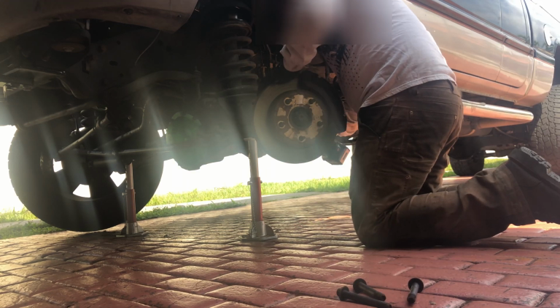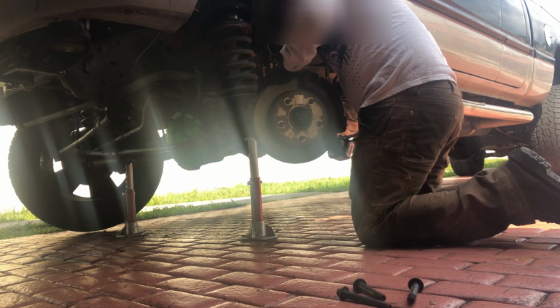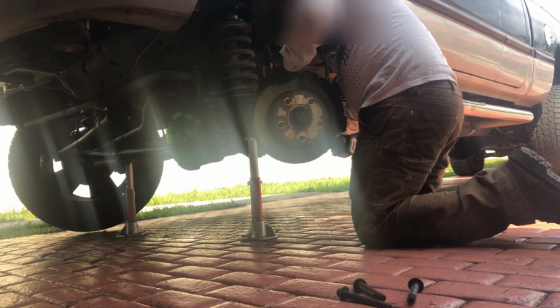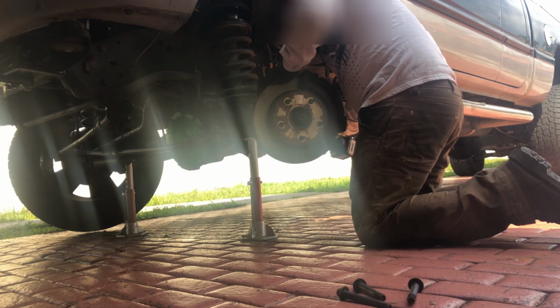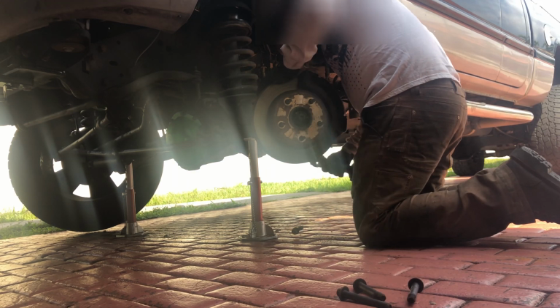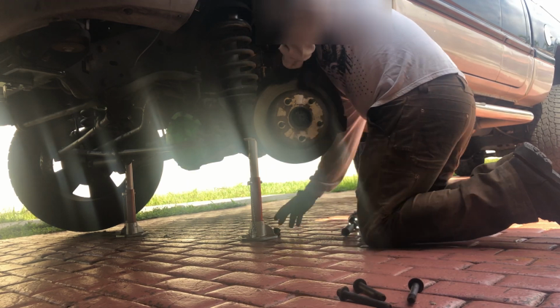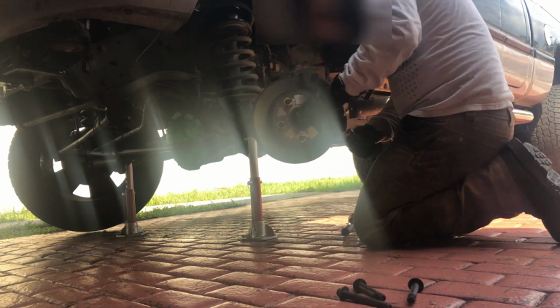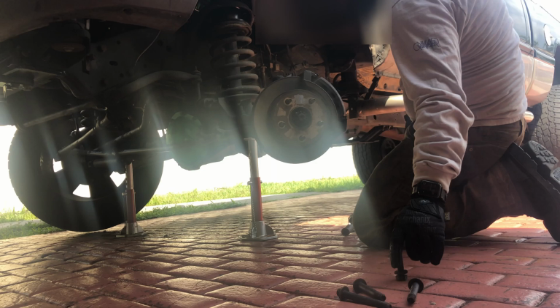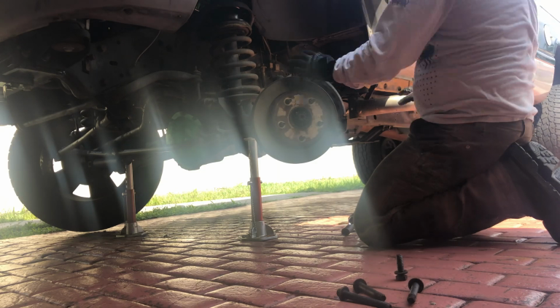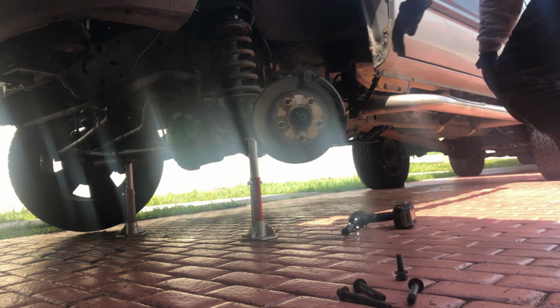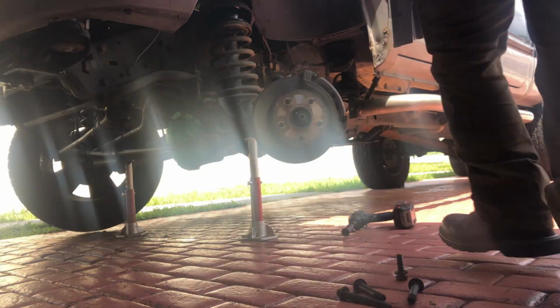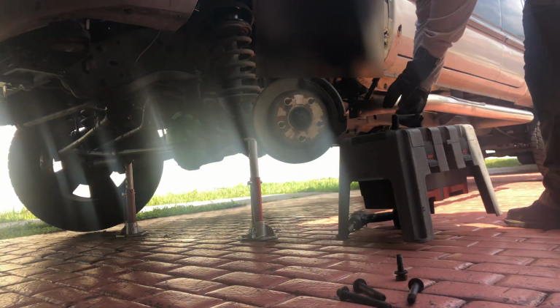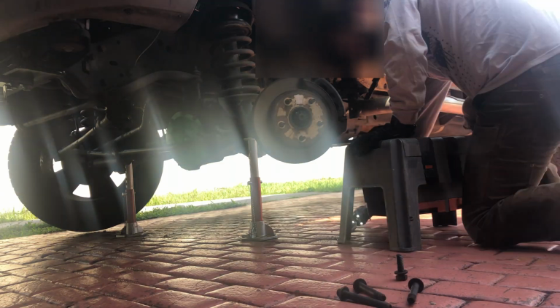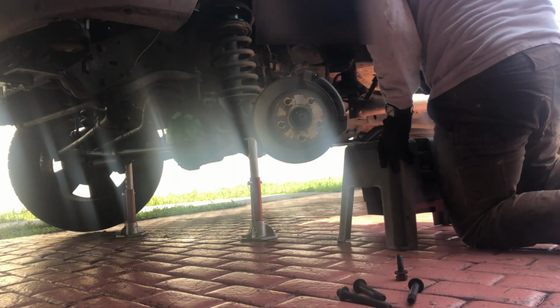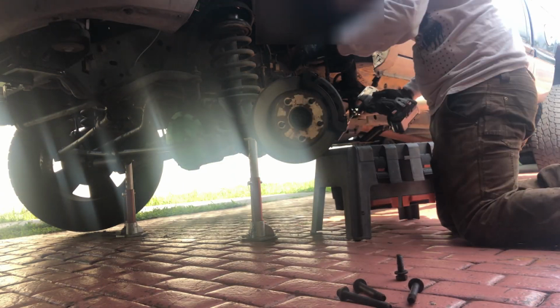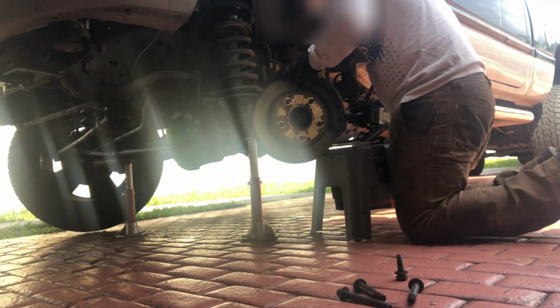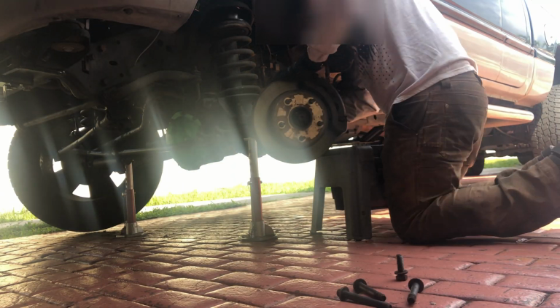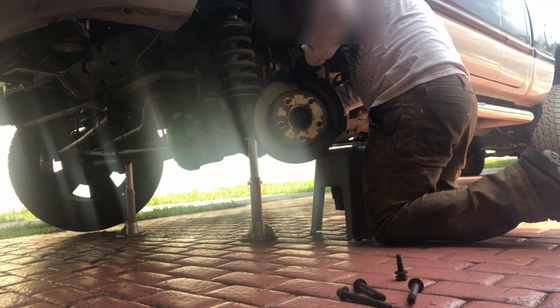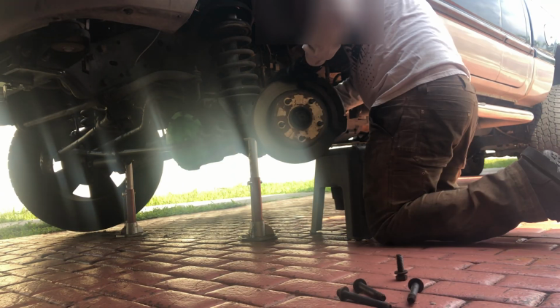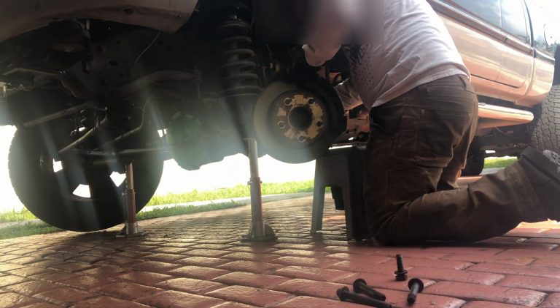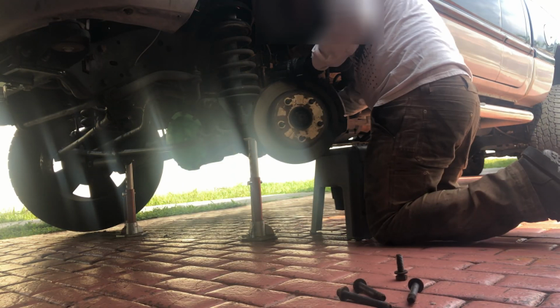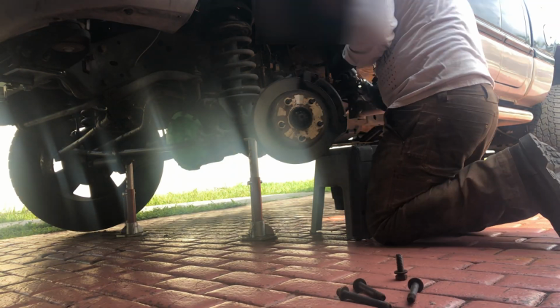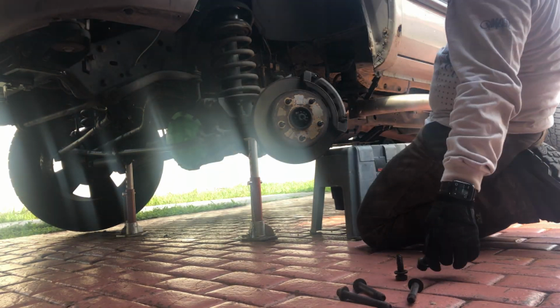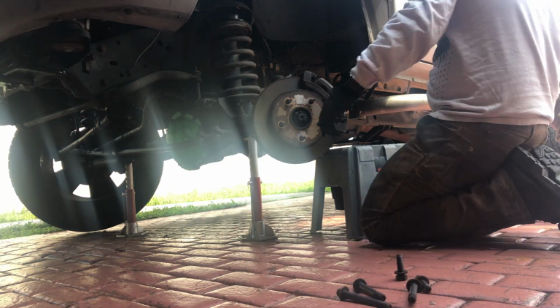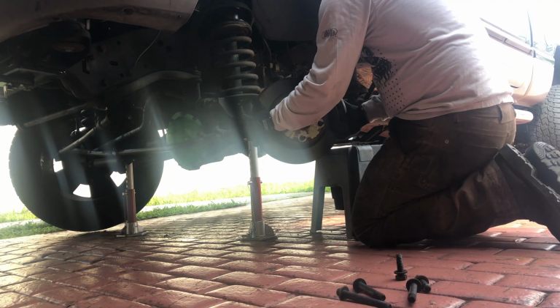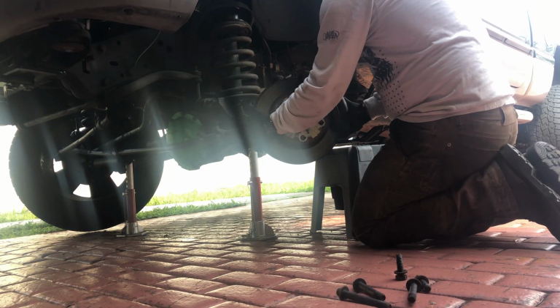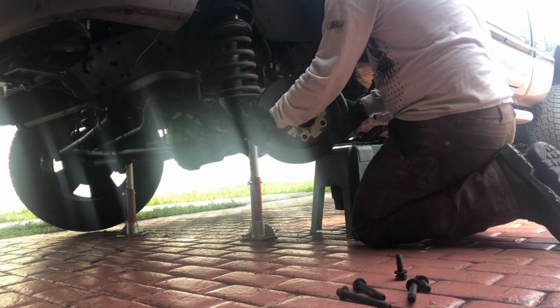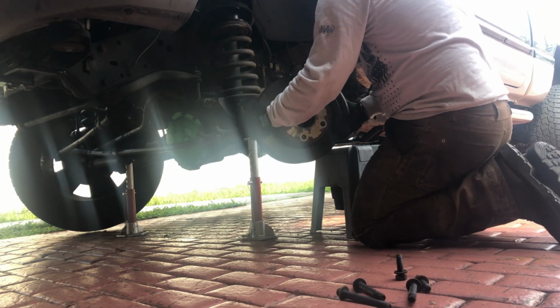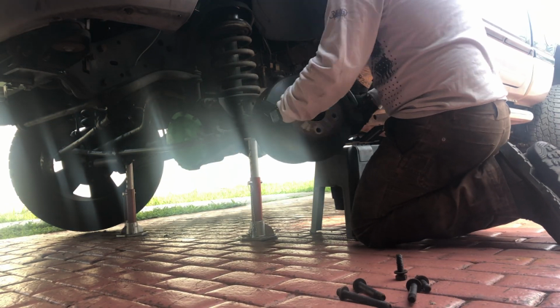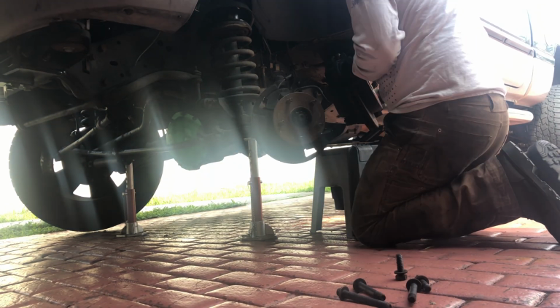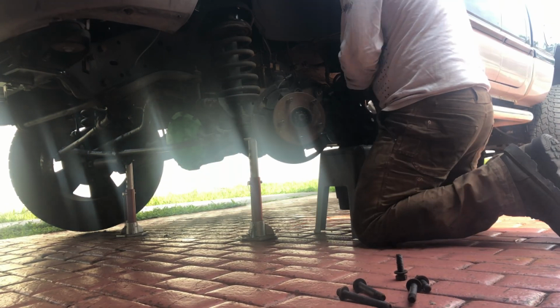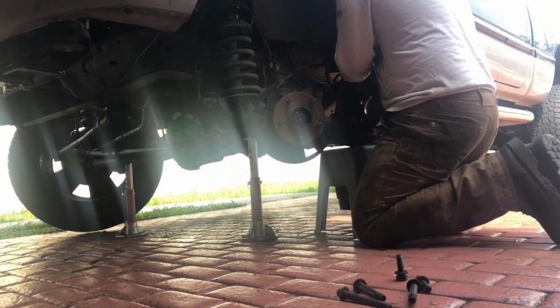The driver's side was easy — once all the bolts were out, the axle shaft came out just a little bit, really nice and easy.